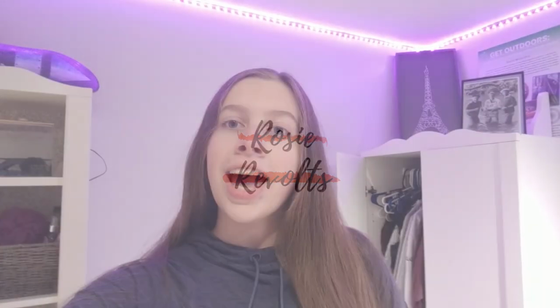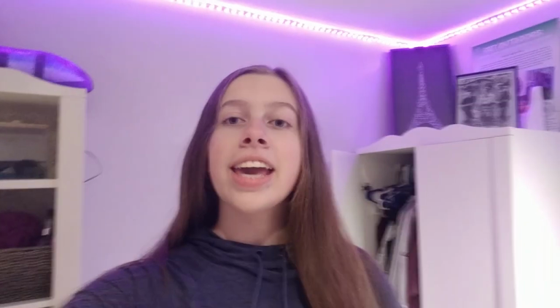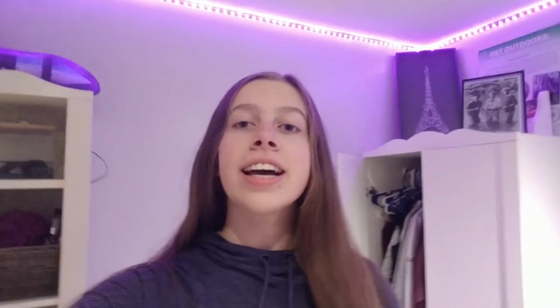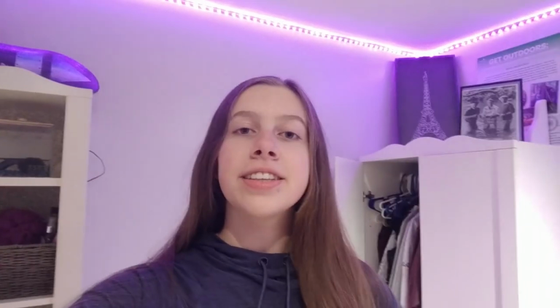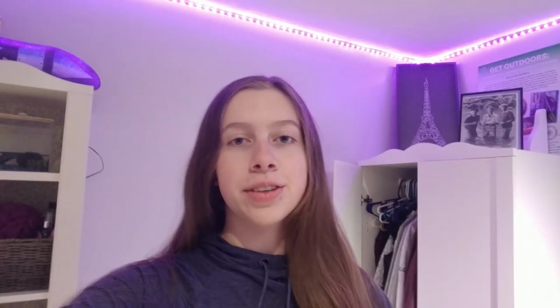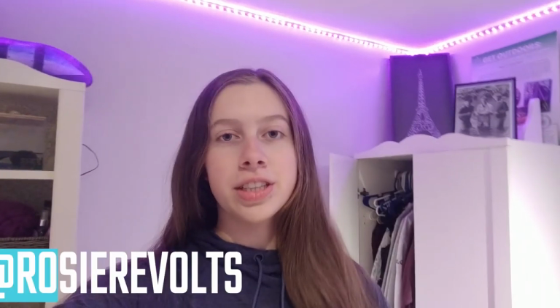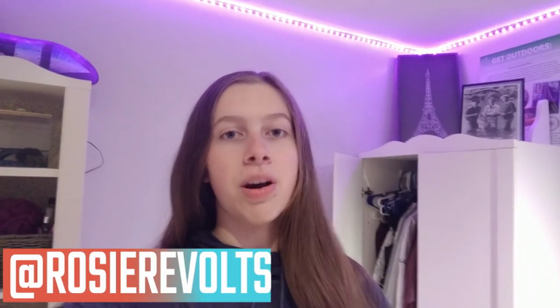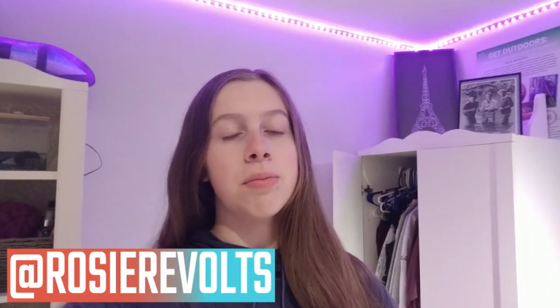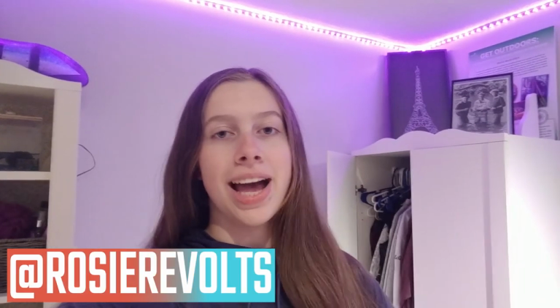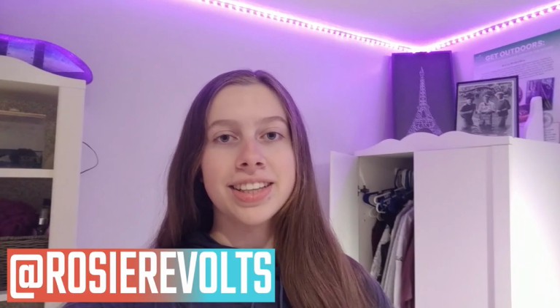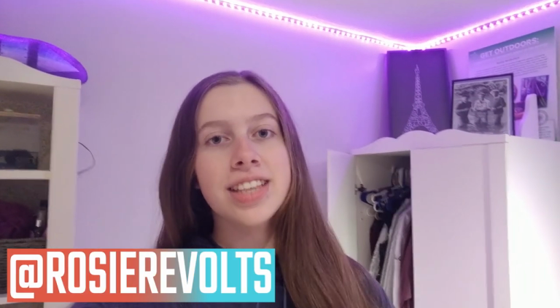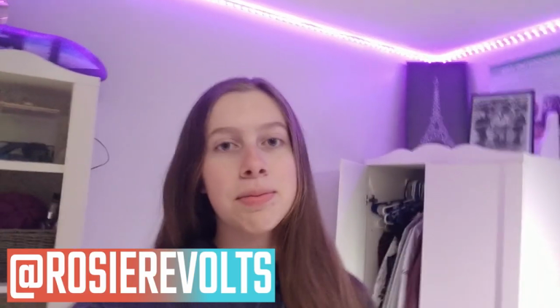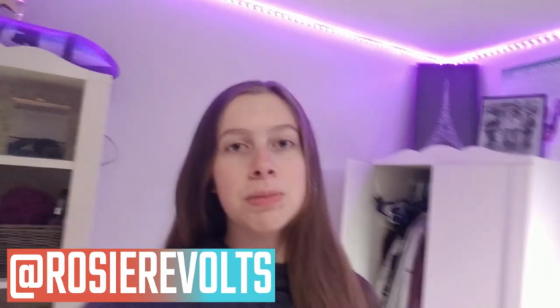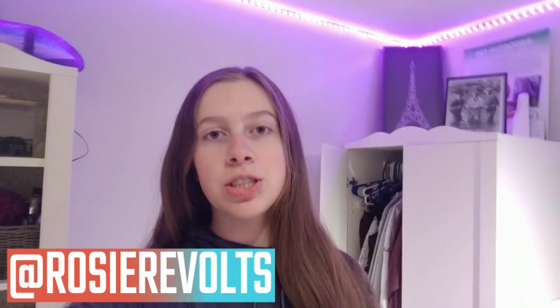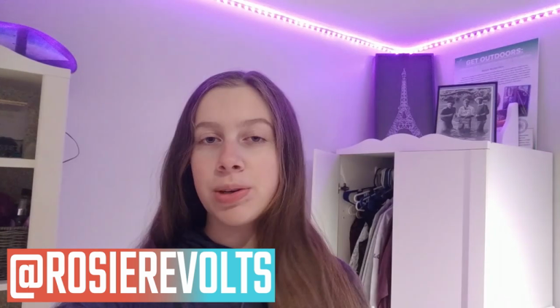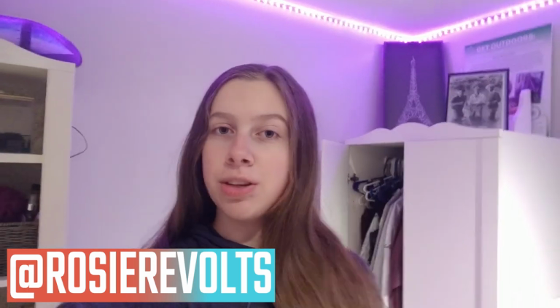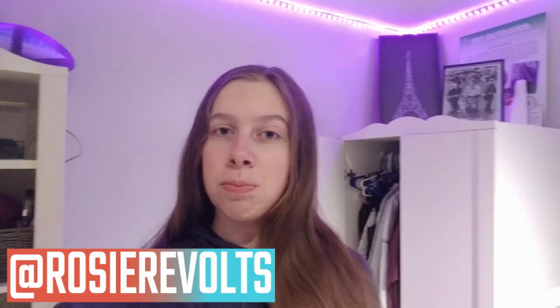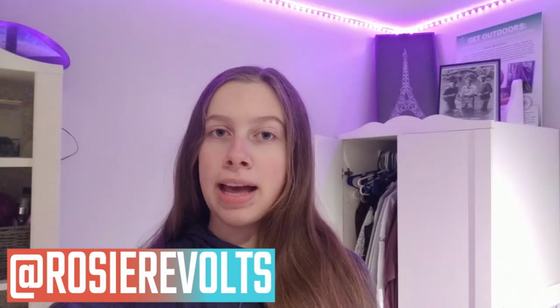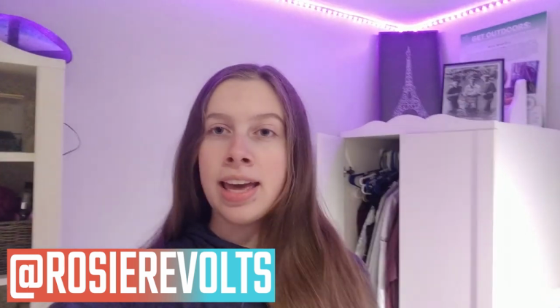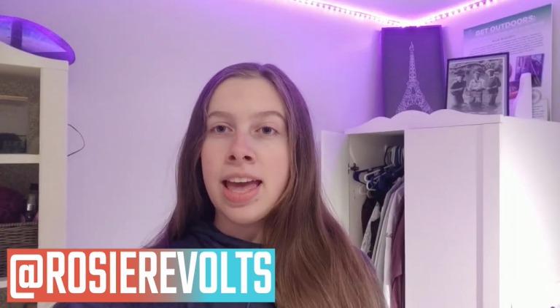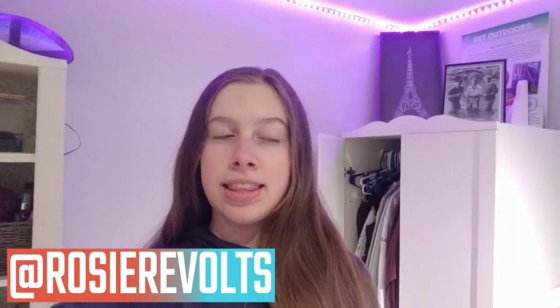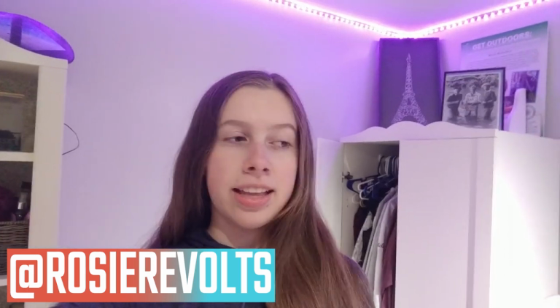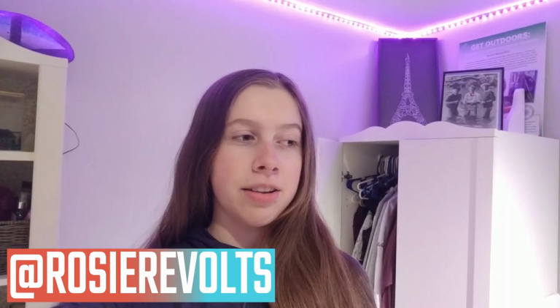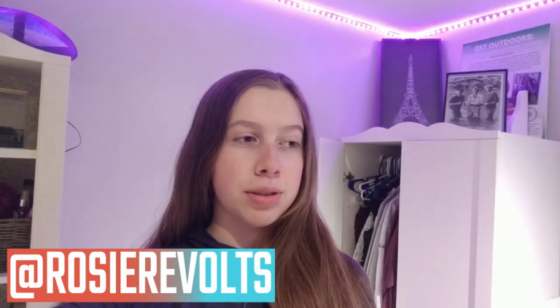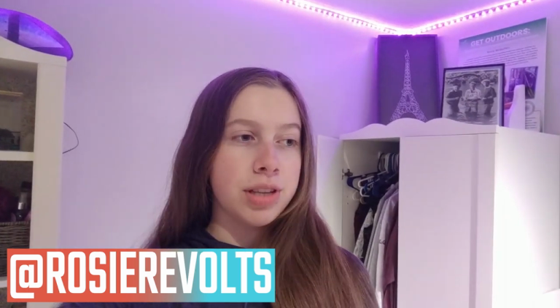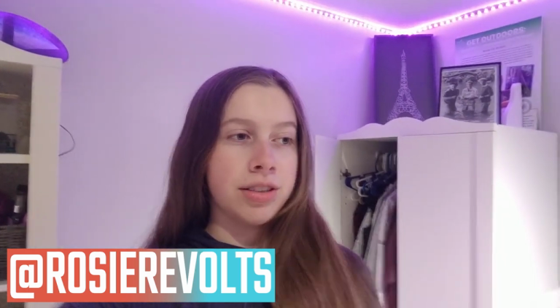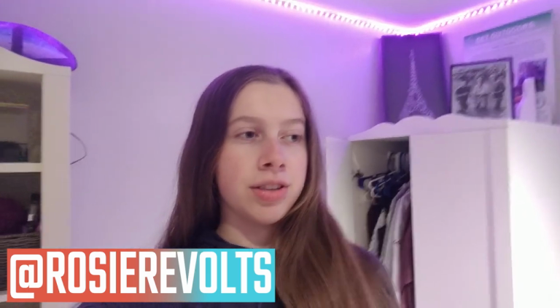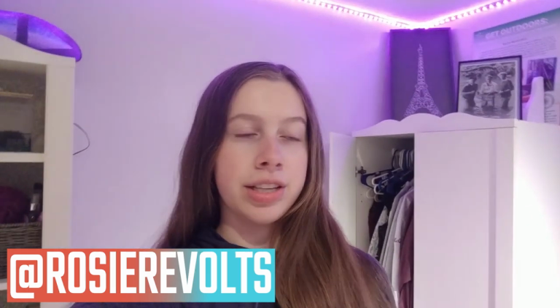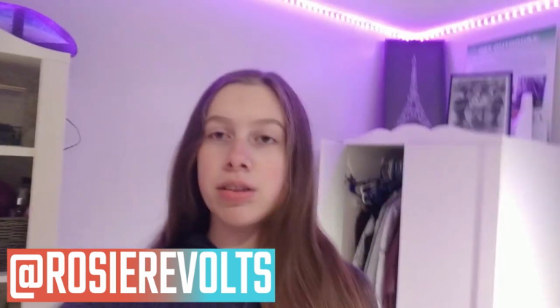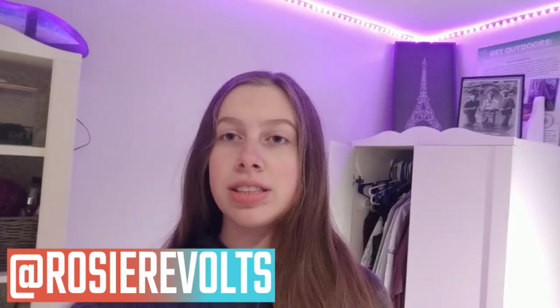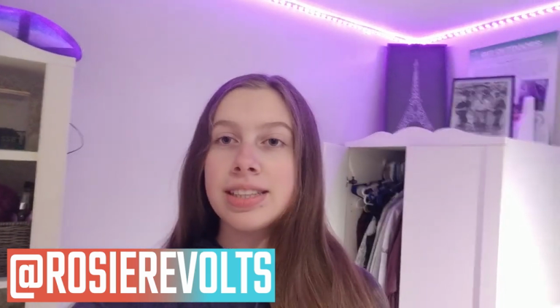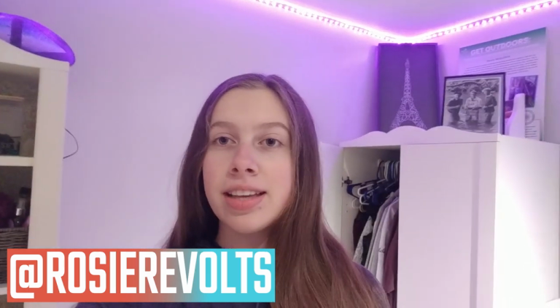Hey guys, it's Rosie. Welcome back. Today I'm going to be showing you my nightly routine during social distancing.